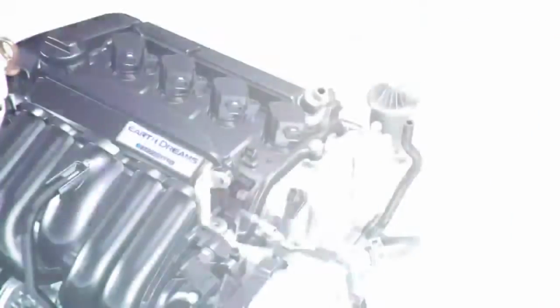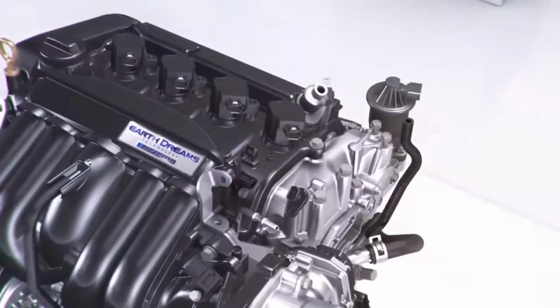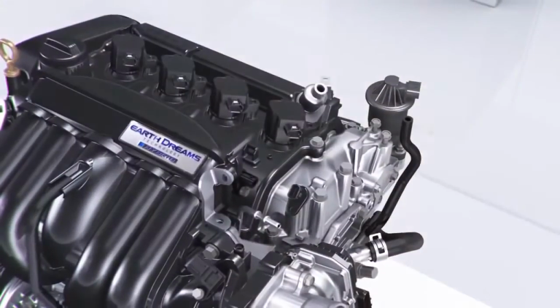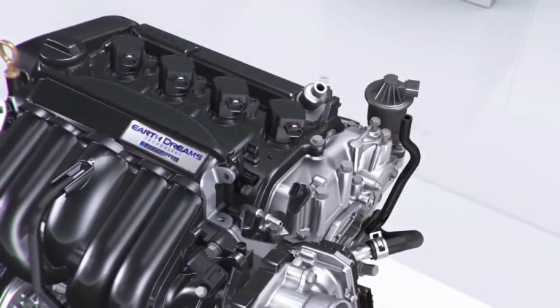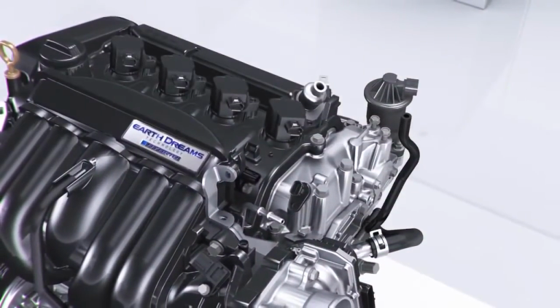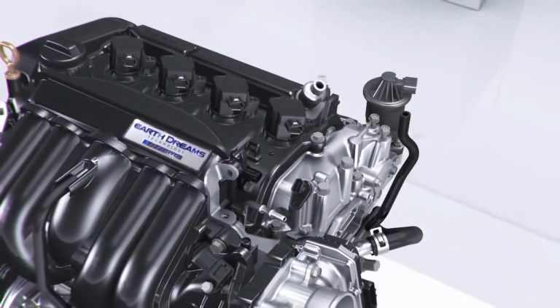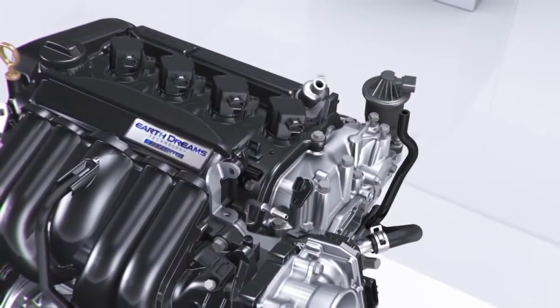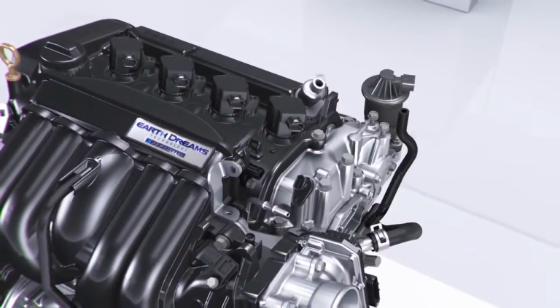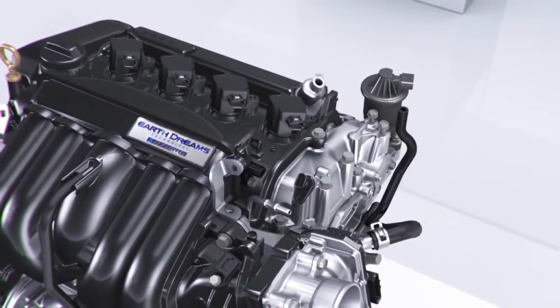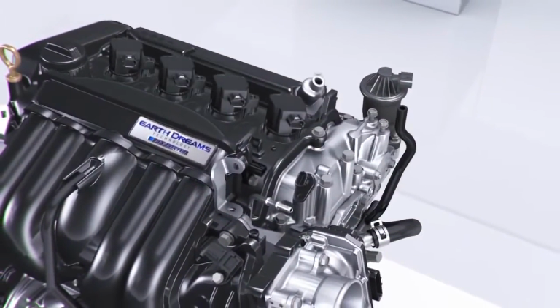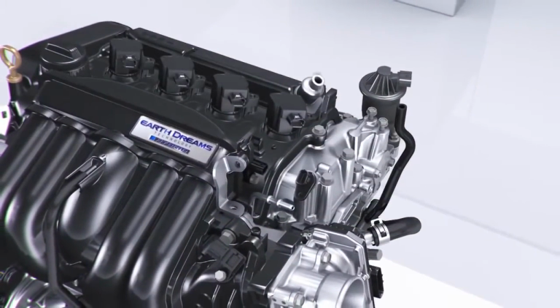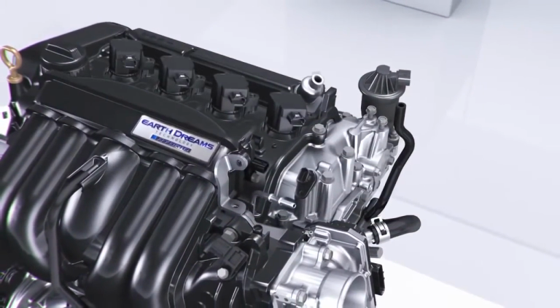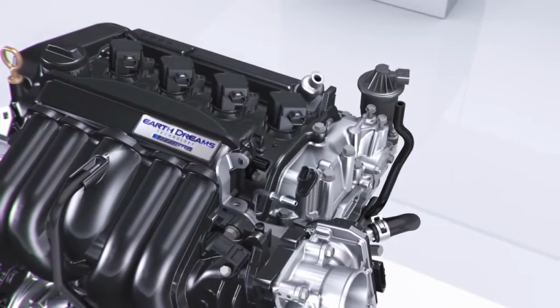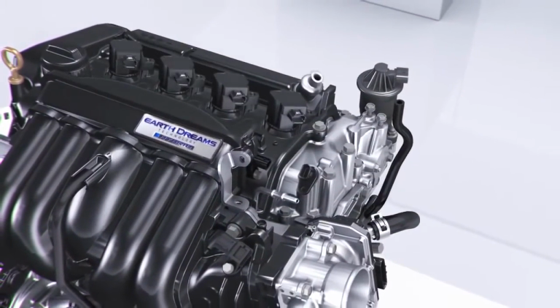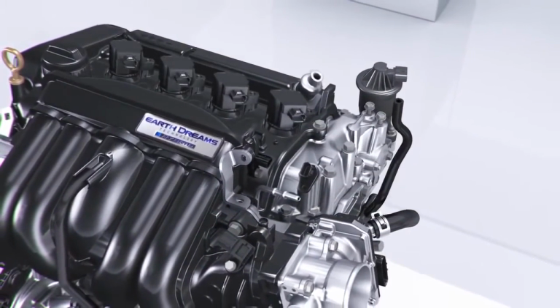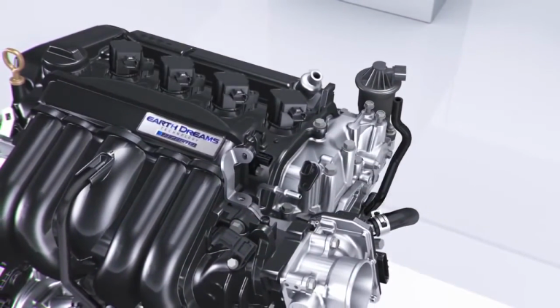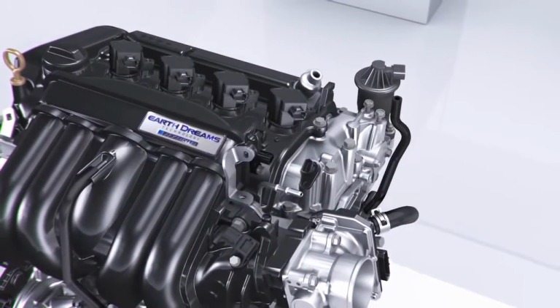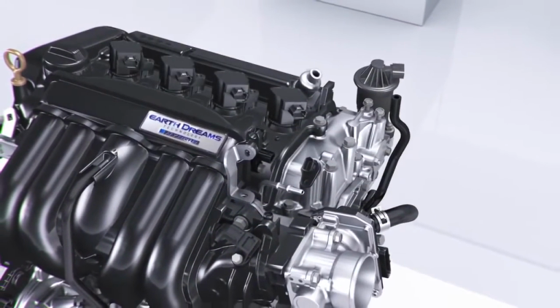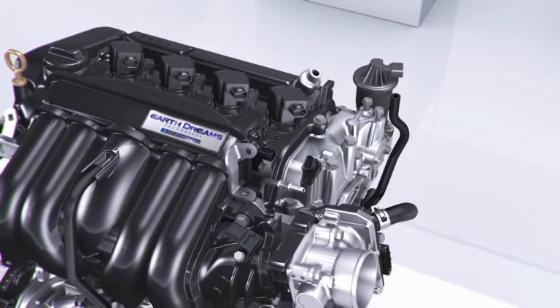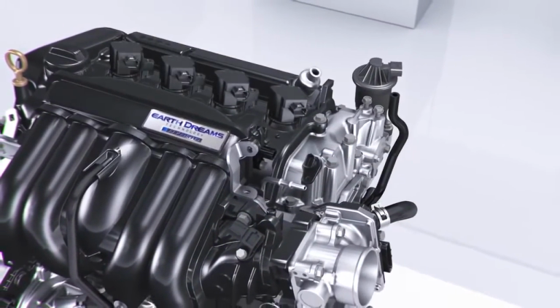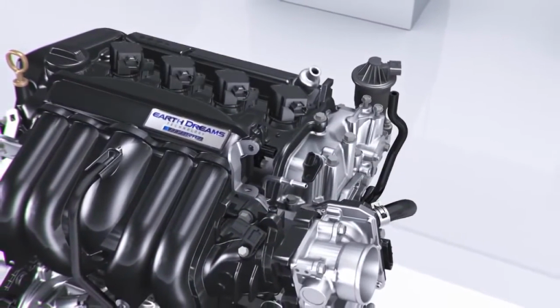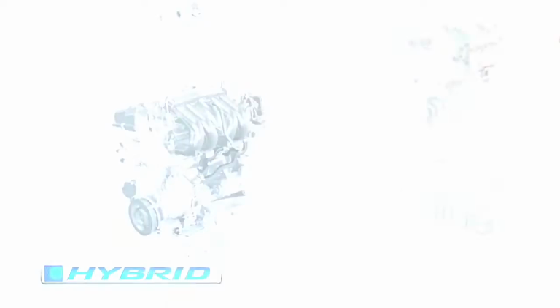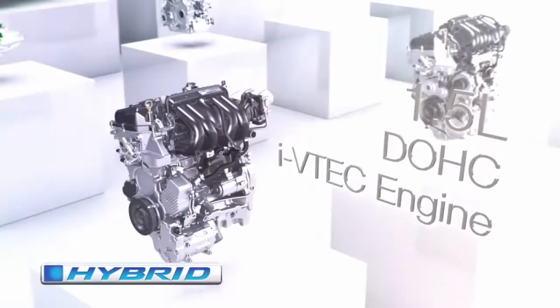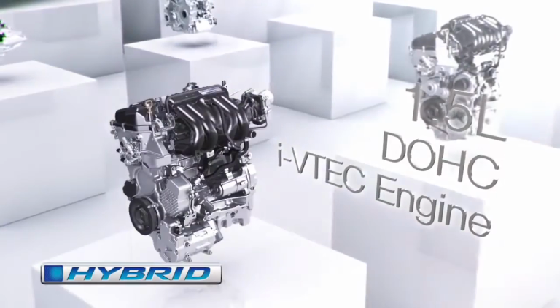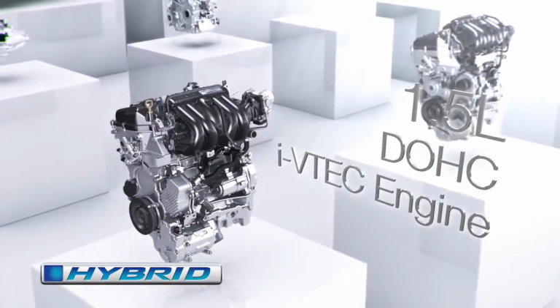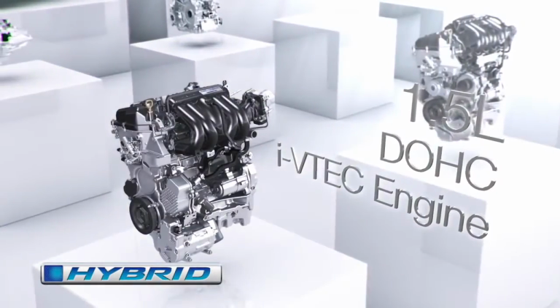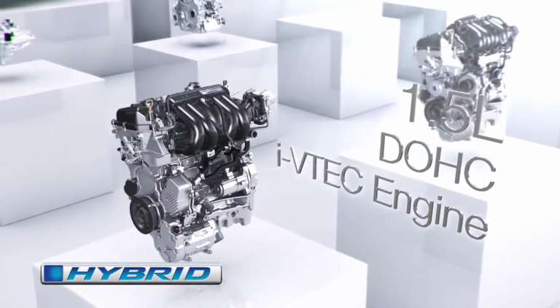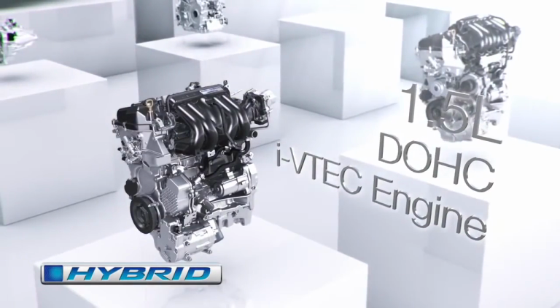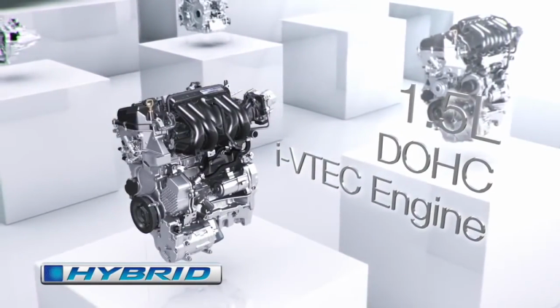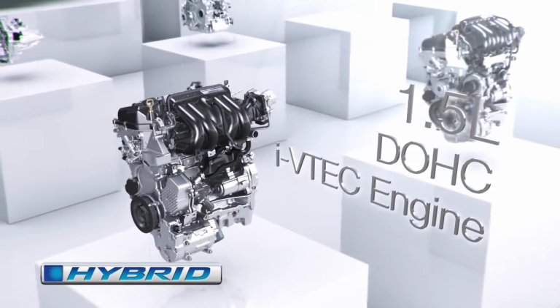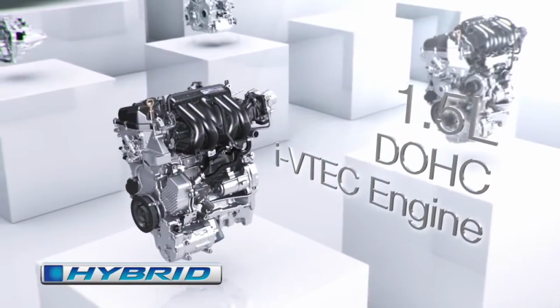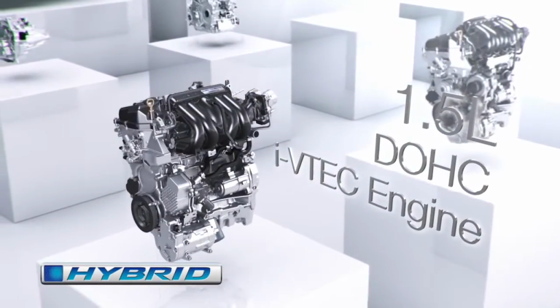And a 1.5-liter engine that maximizes fuel economy and dynamic performance by adopting electromotive technology.